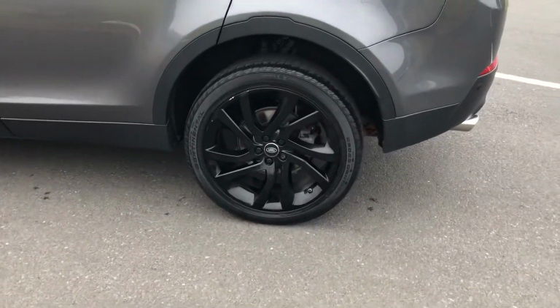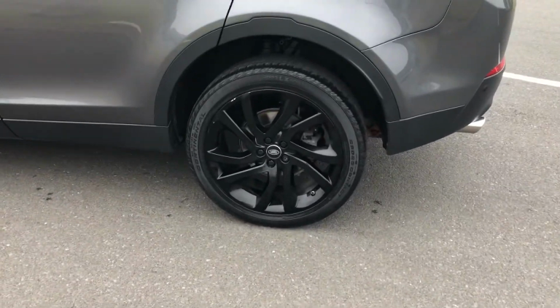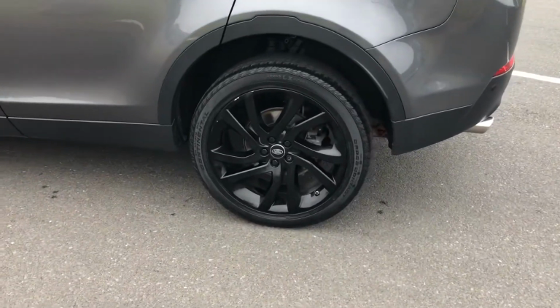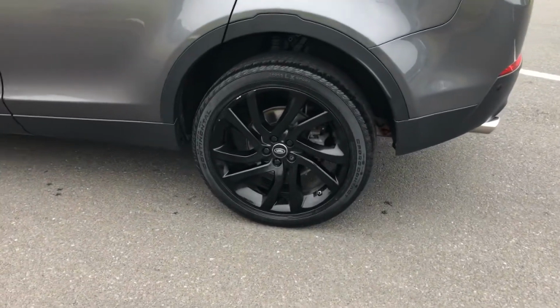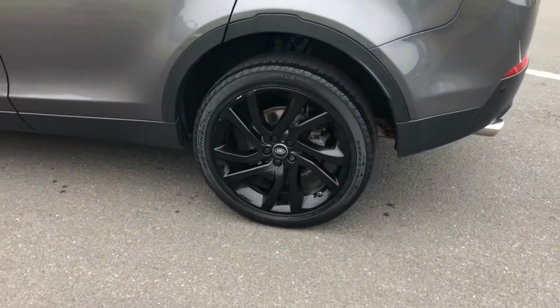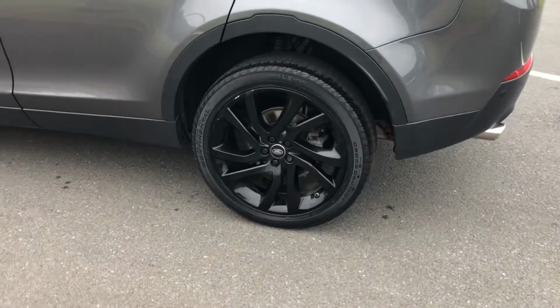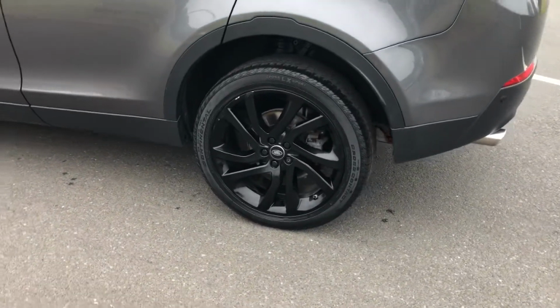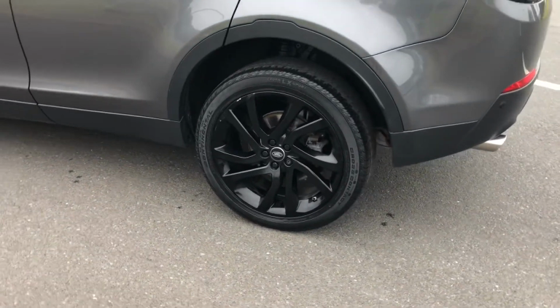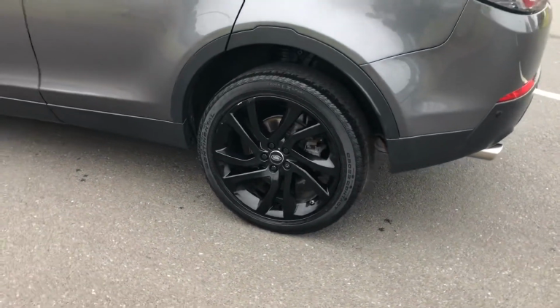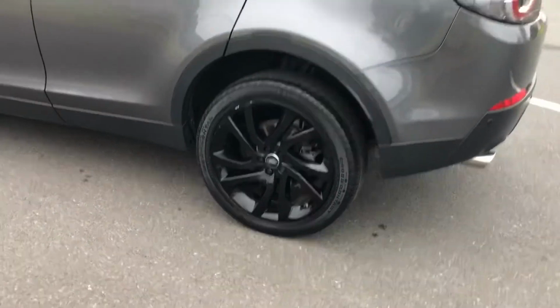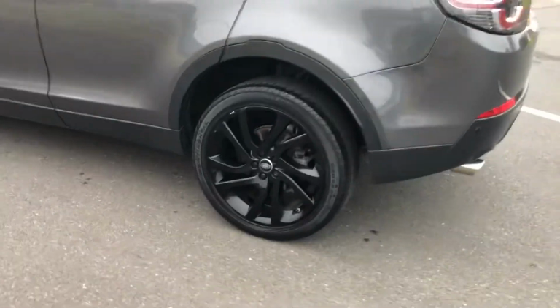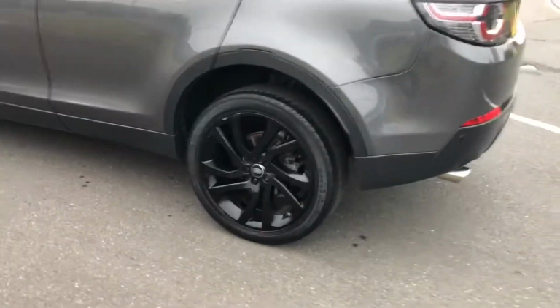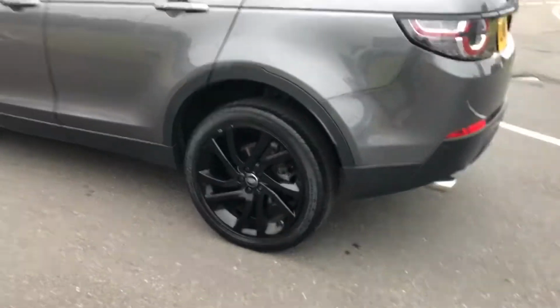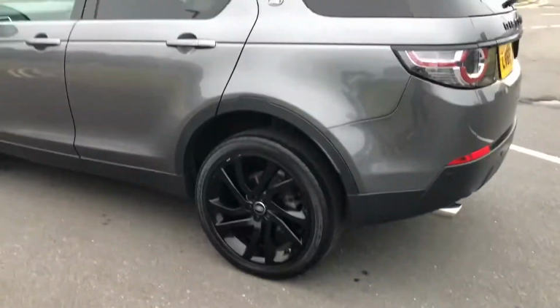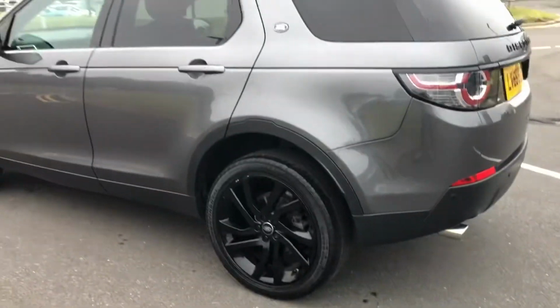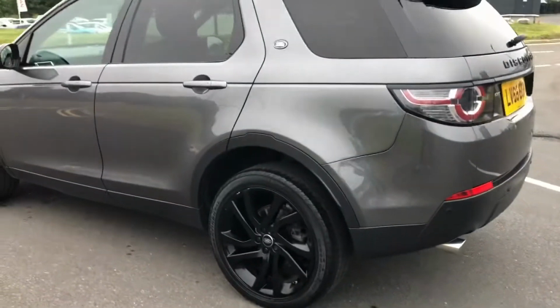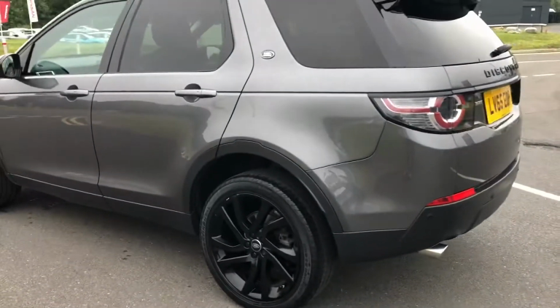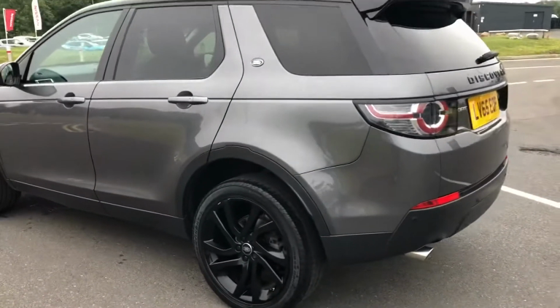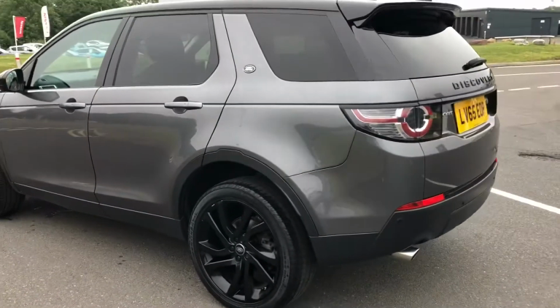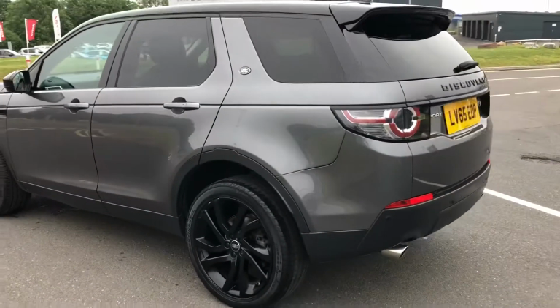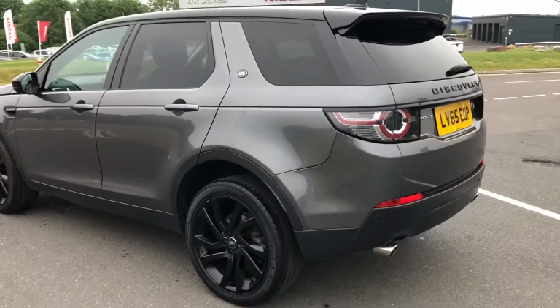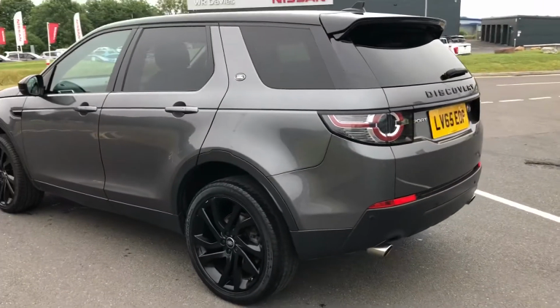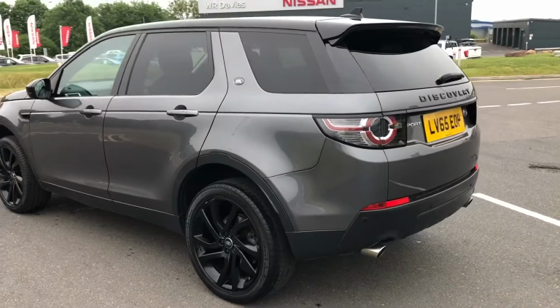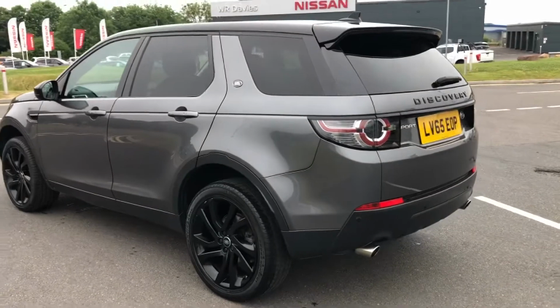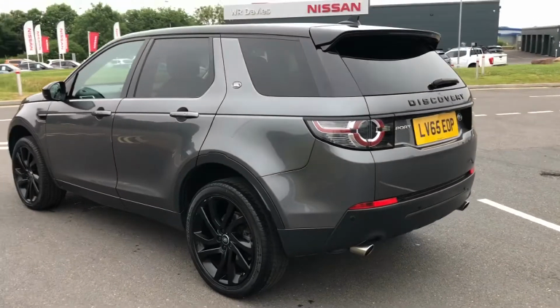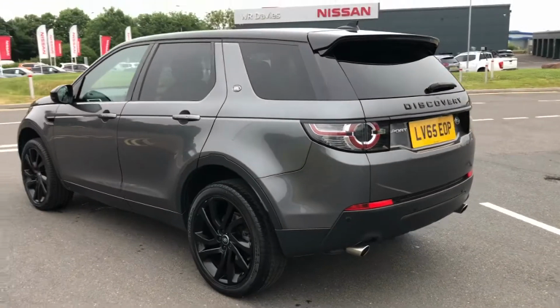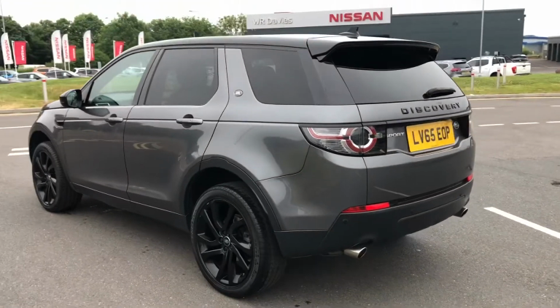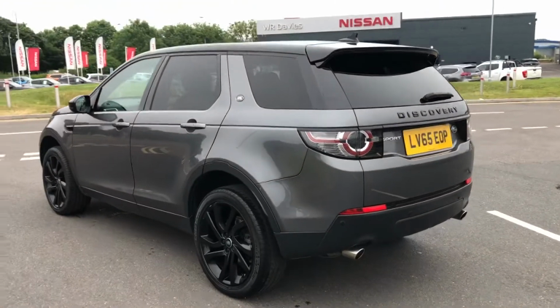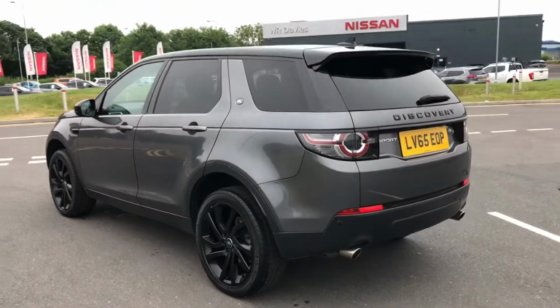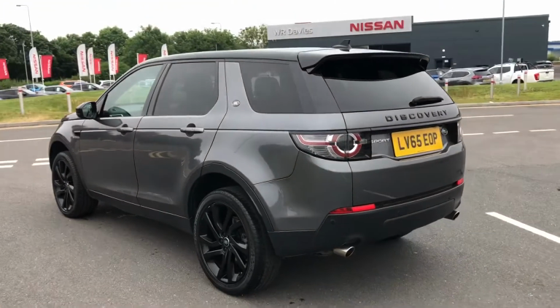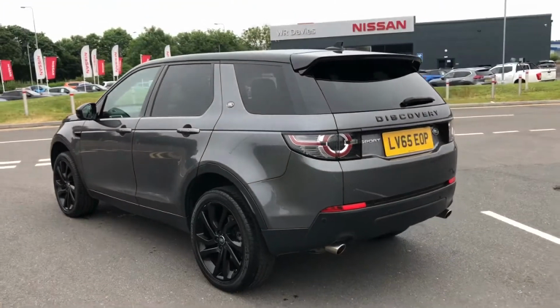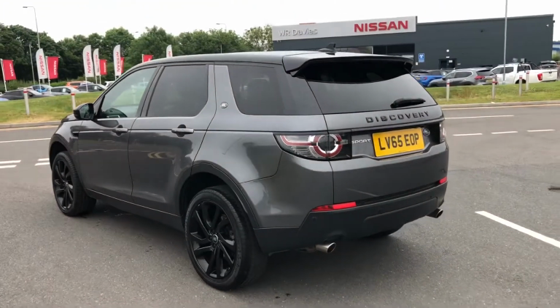You have 20 inch gloss black alloys, giving the car a real sporty appearance.